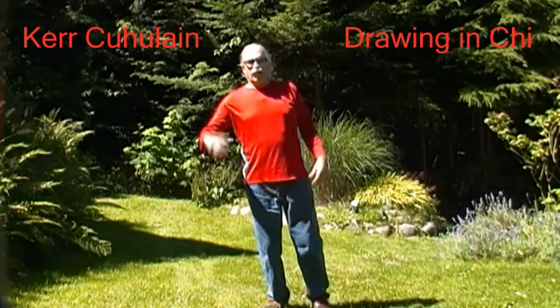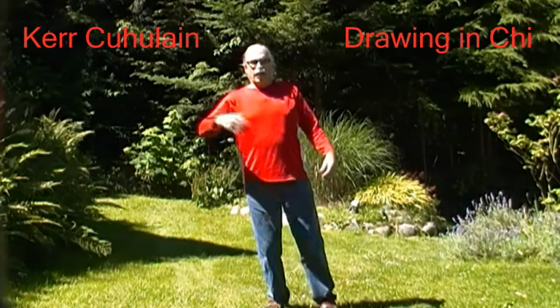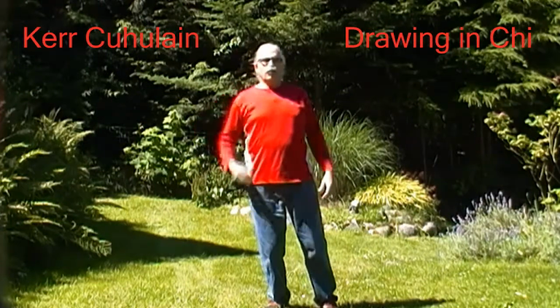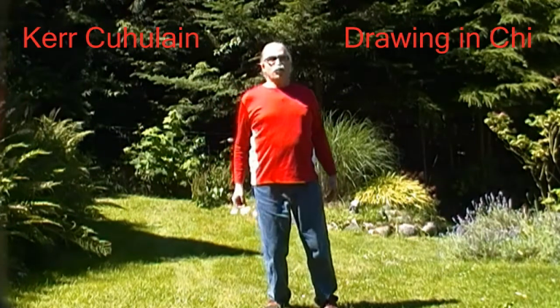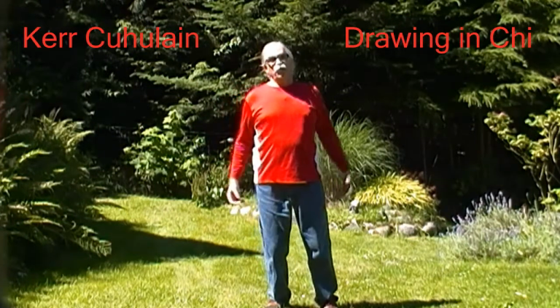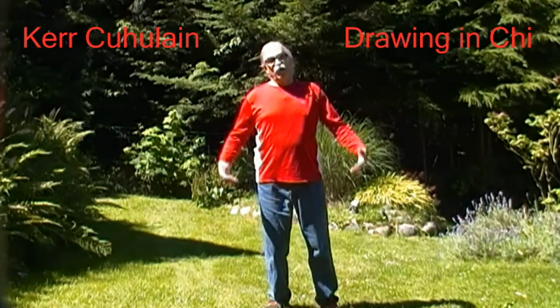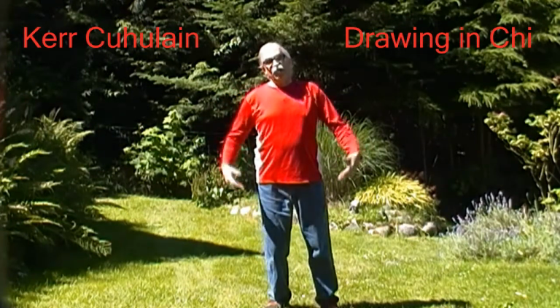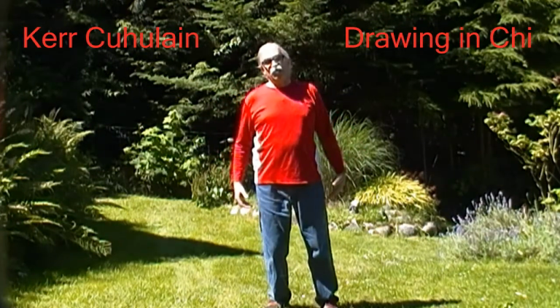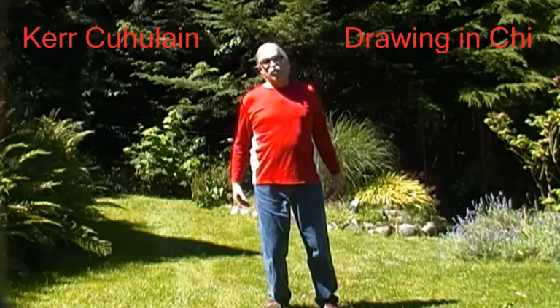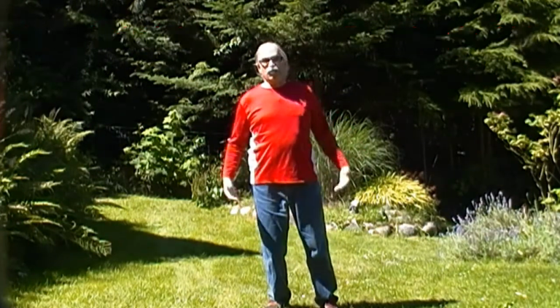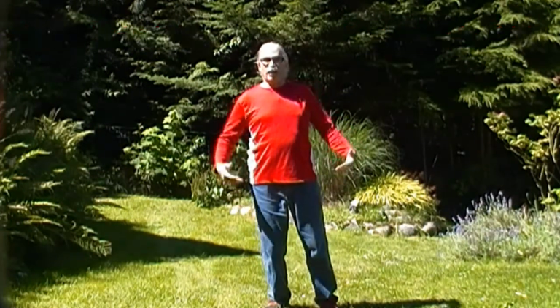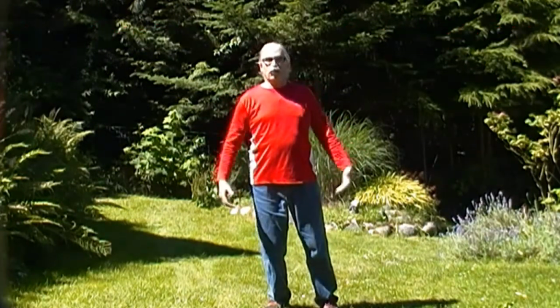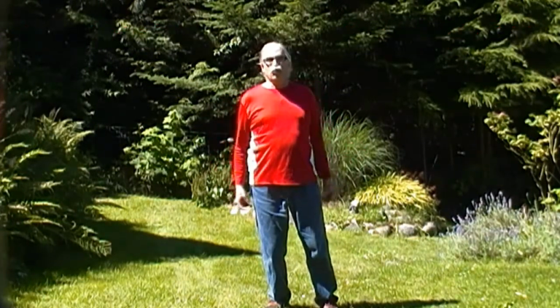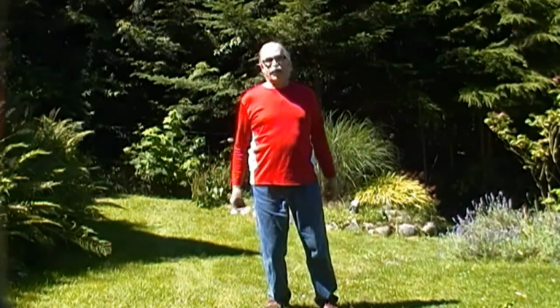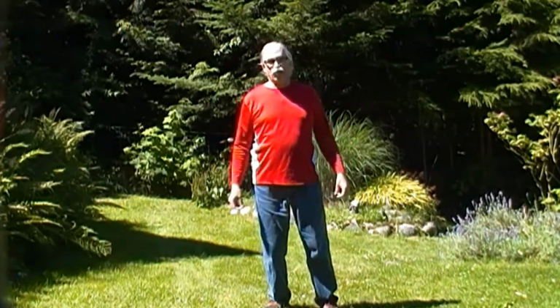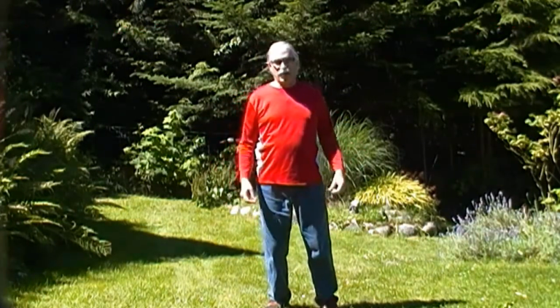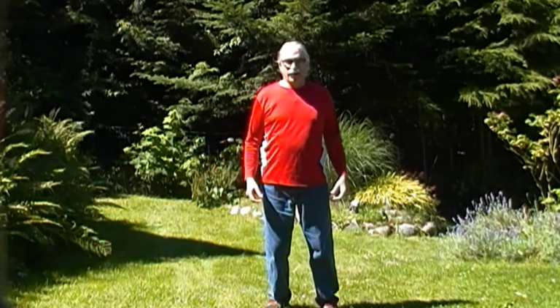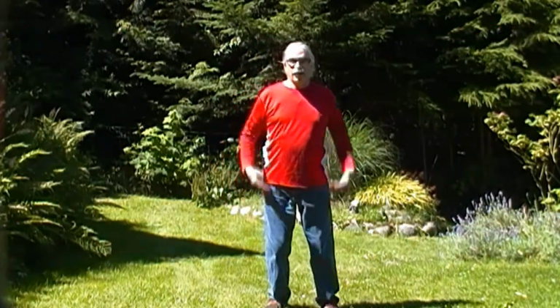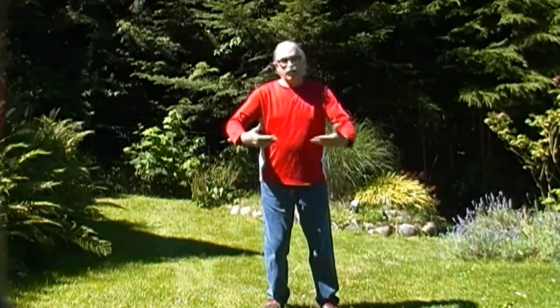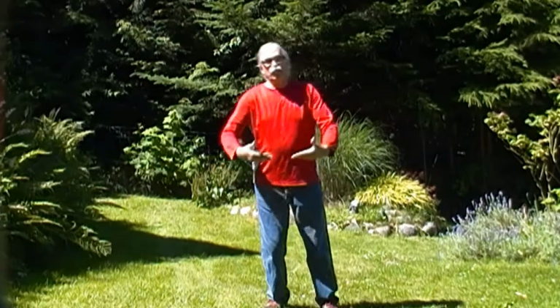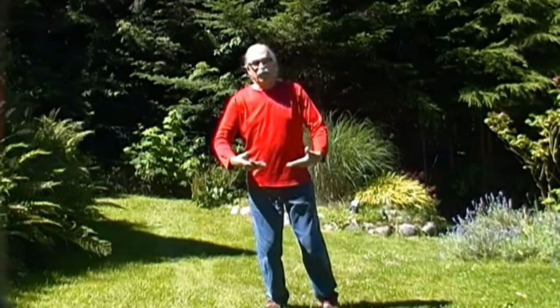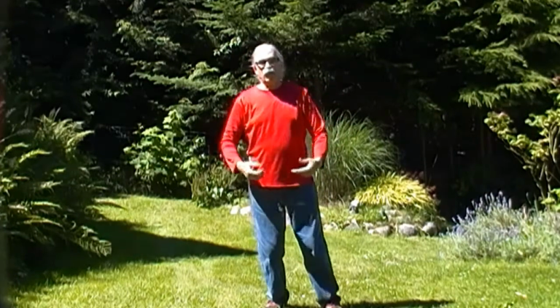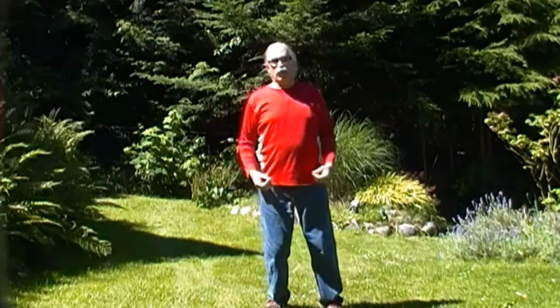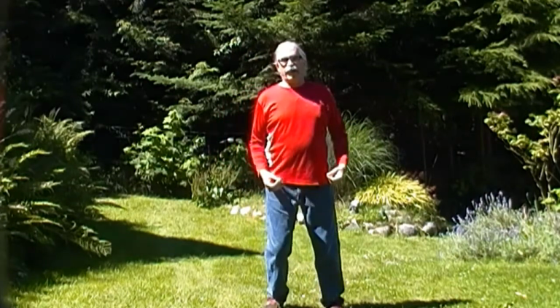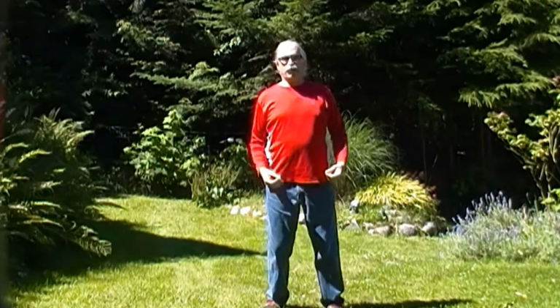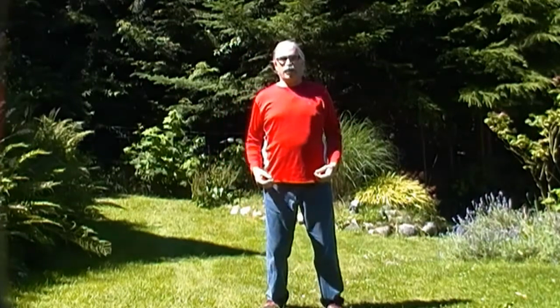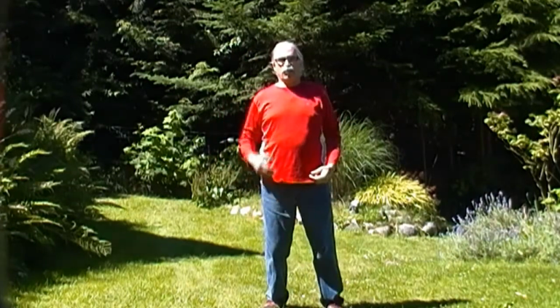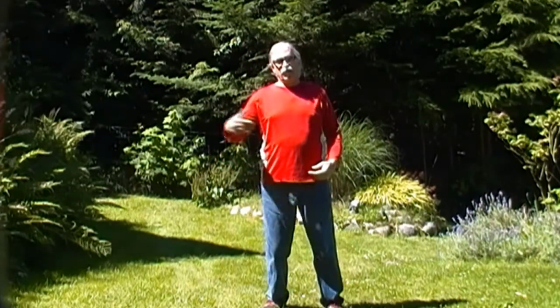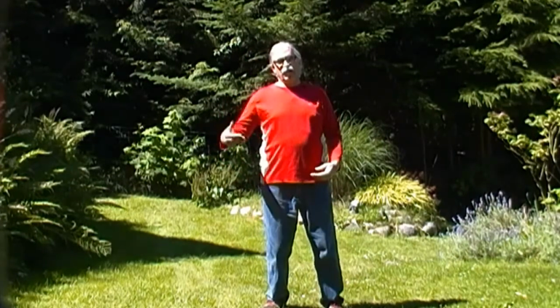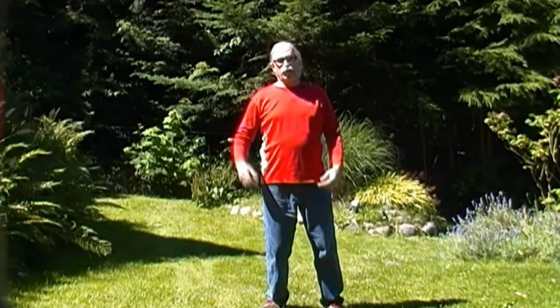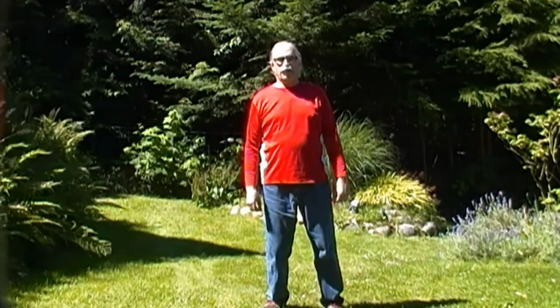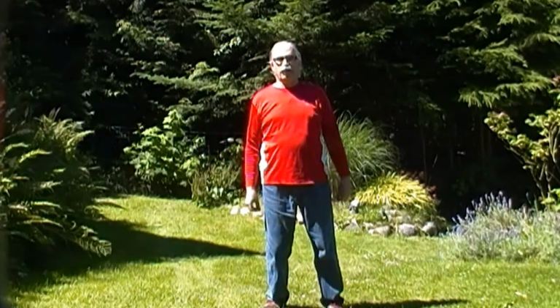Now I'm going to show you an exercise that I call Drying in Shi. It's similar to the lifting water exercise you'll see in another video.